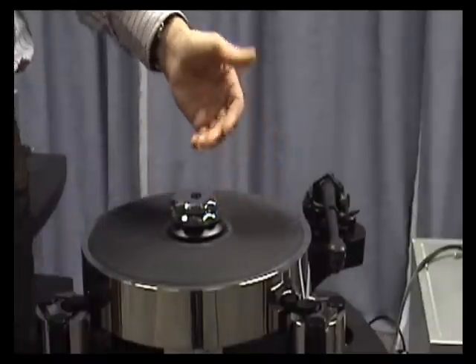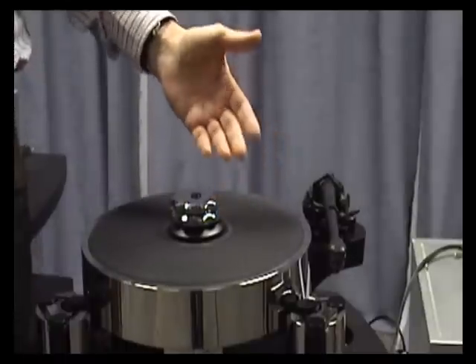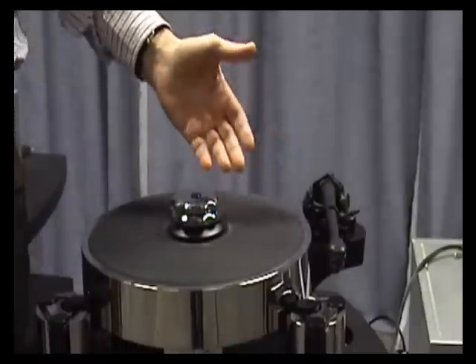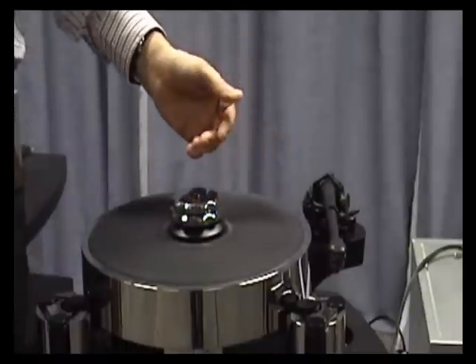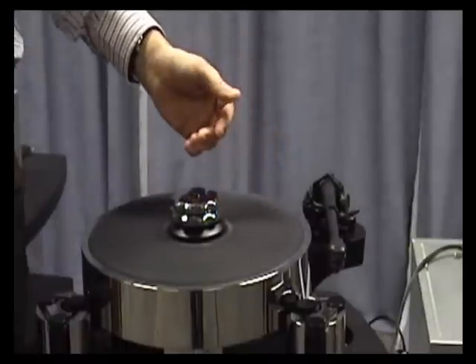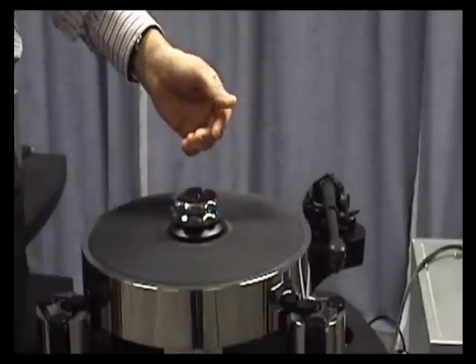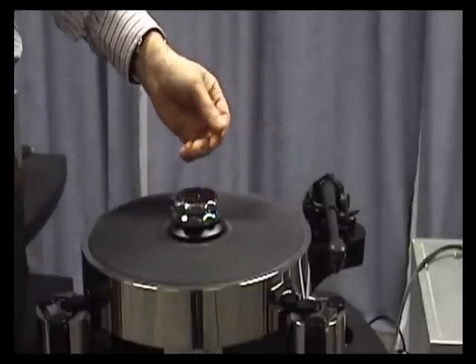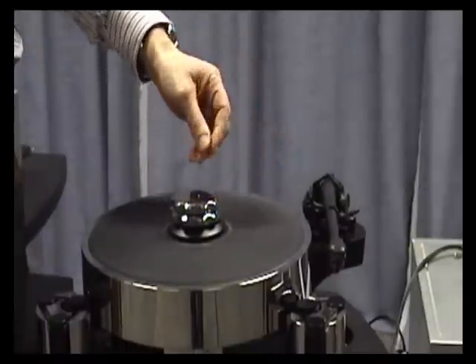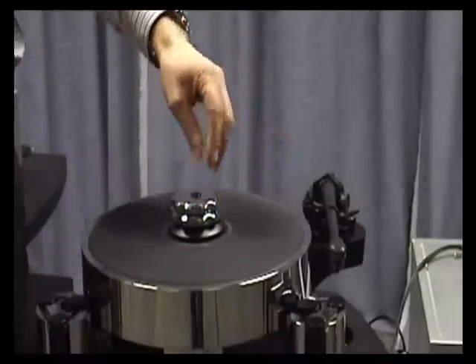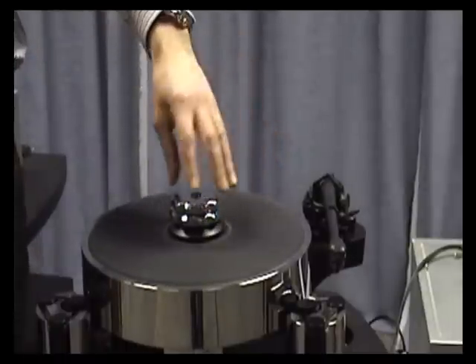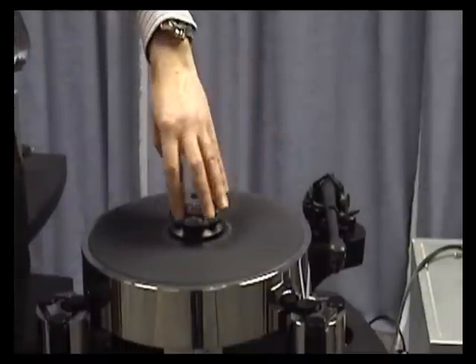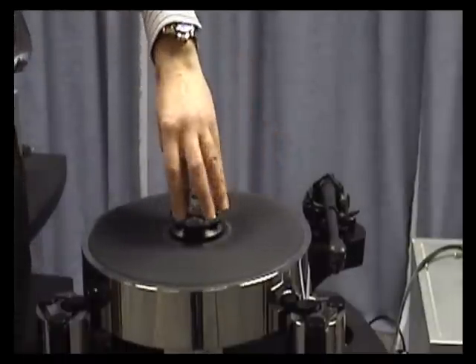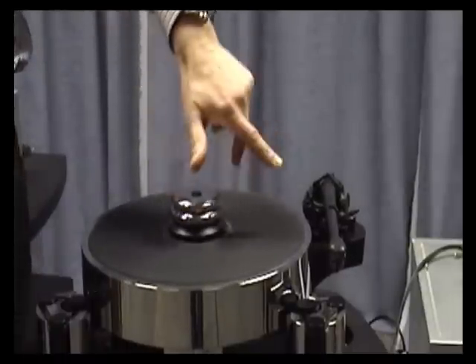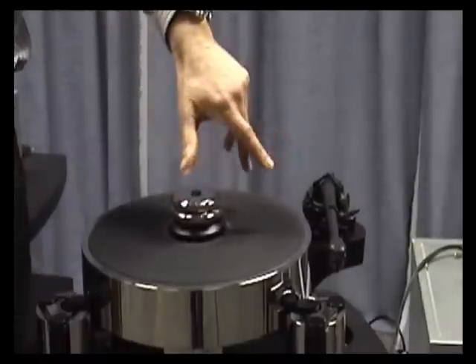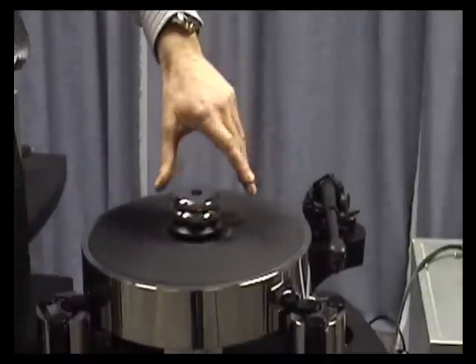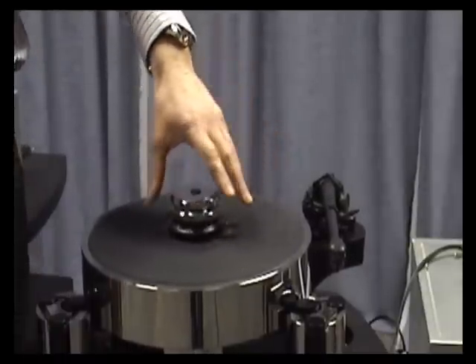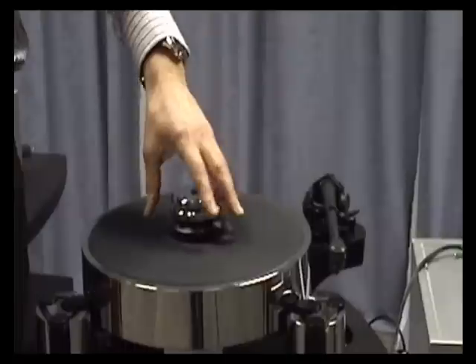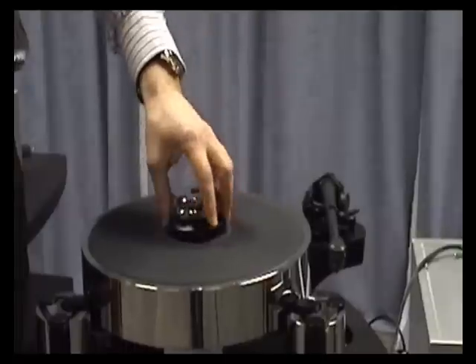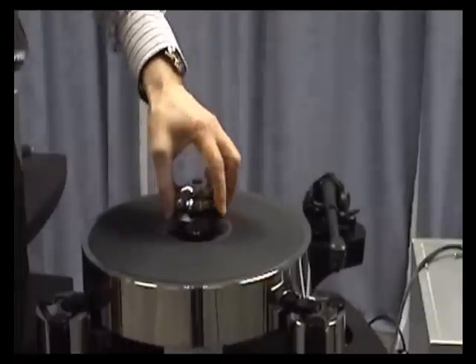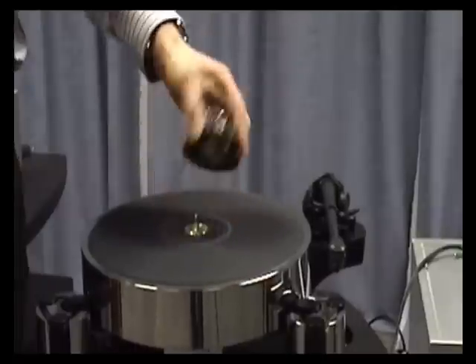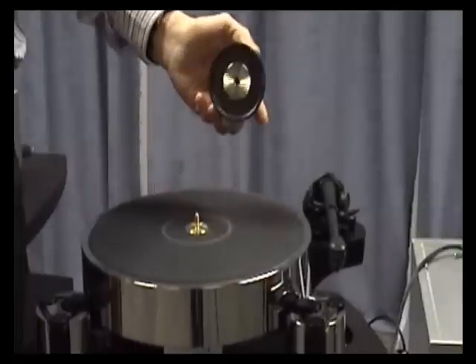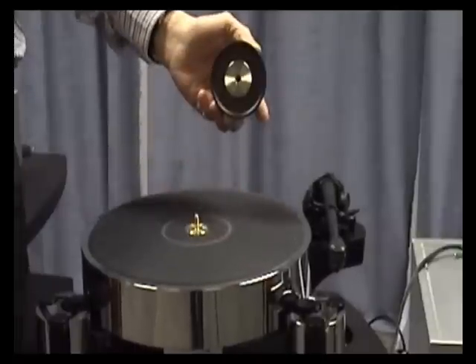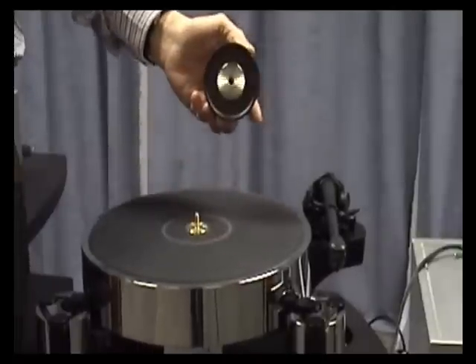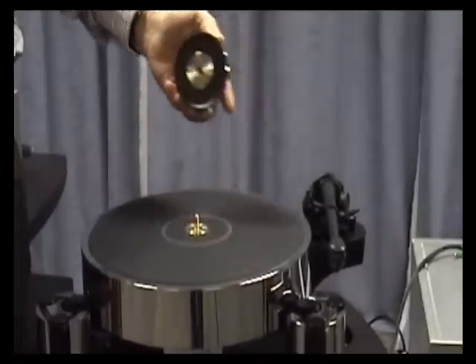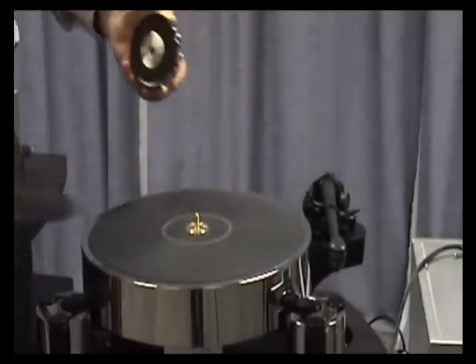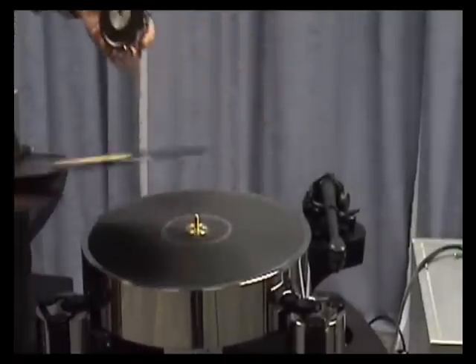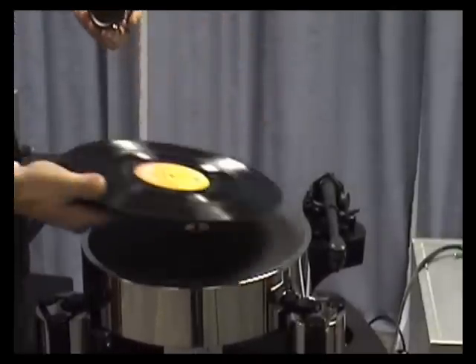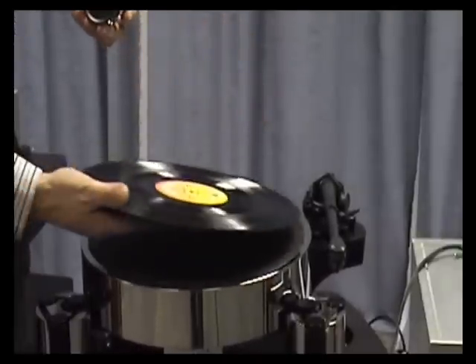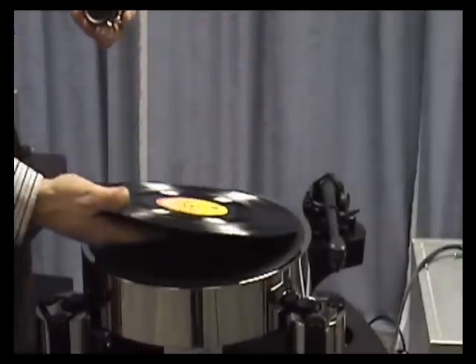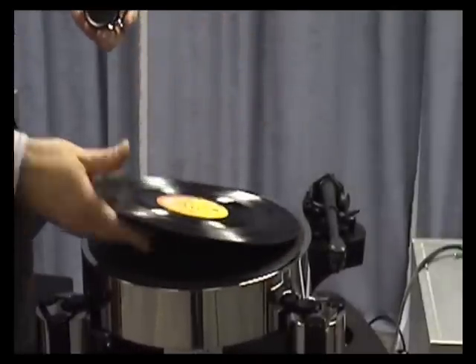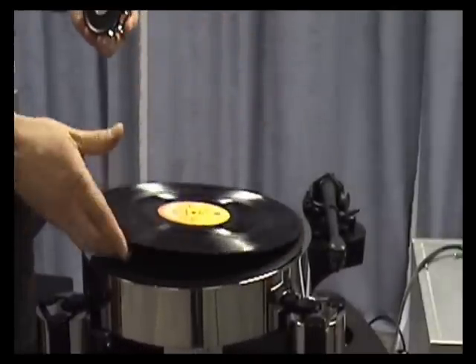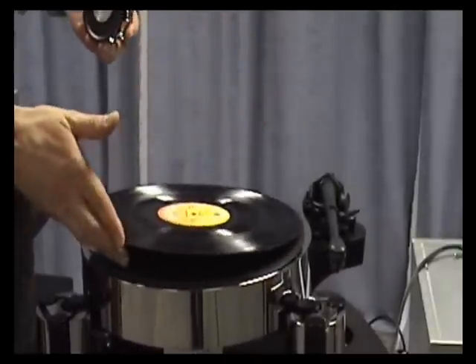Taking the clamp off initially is simple — just twist it and away it comes. On goes the record.